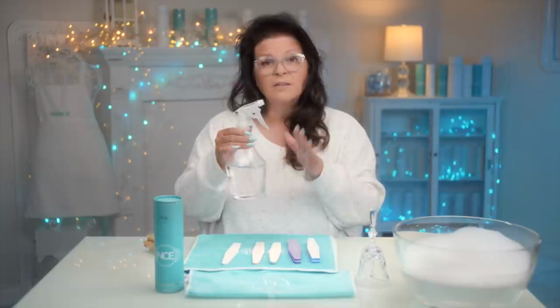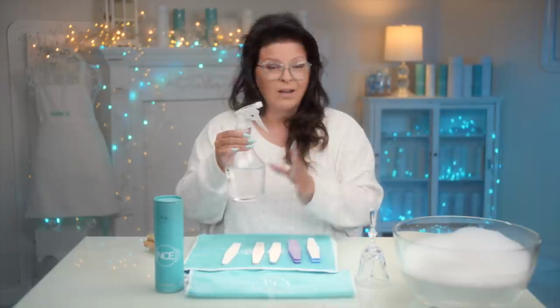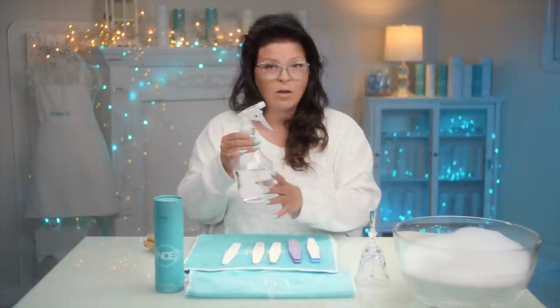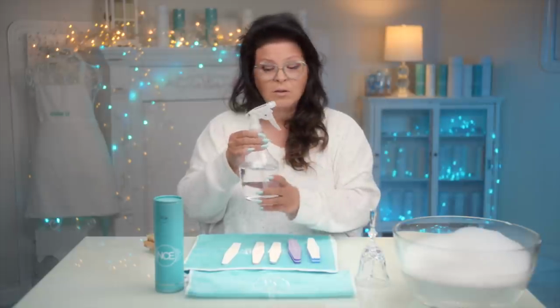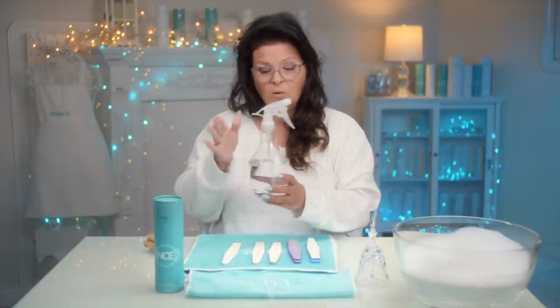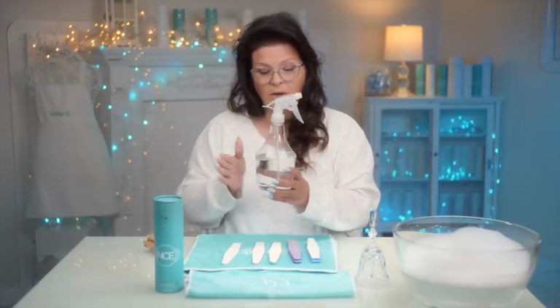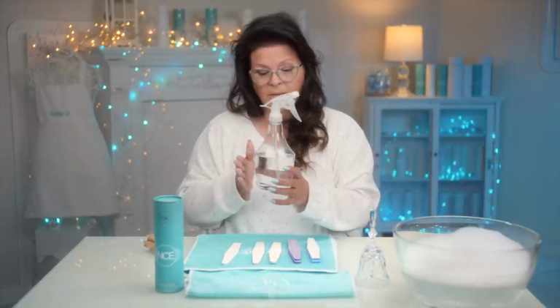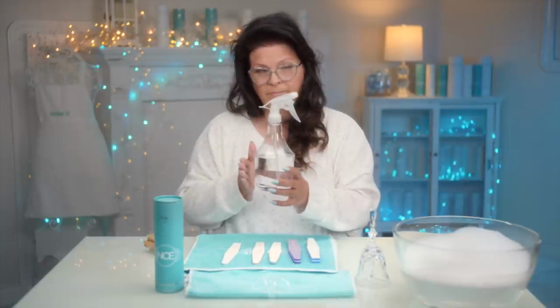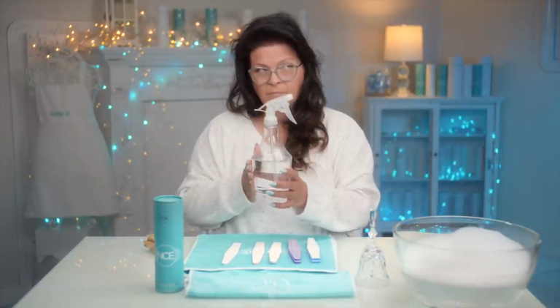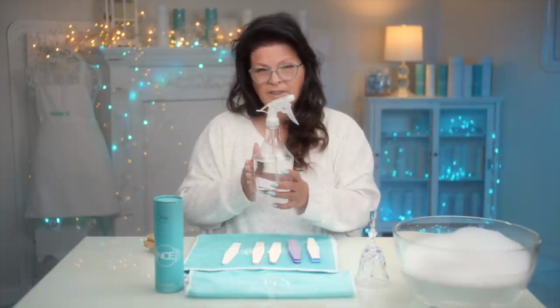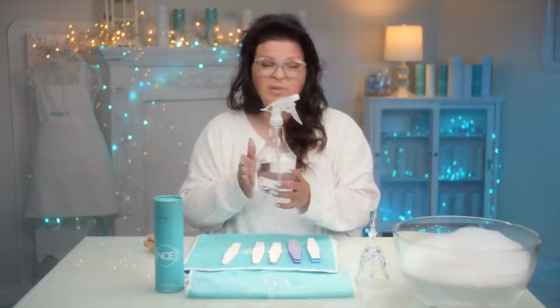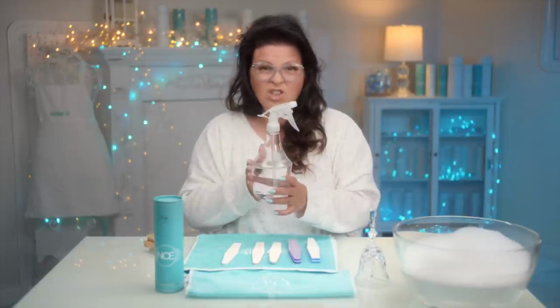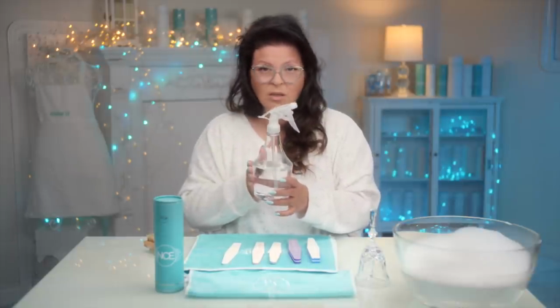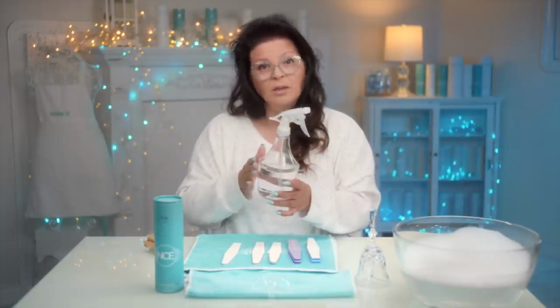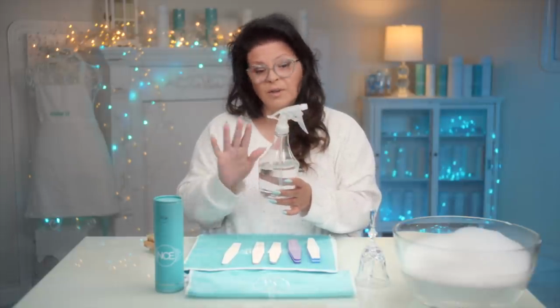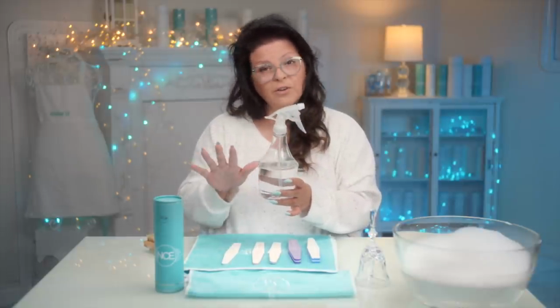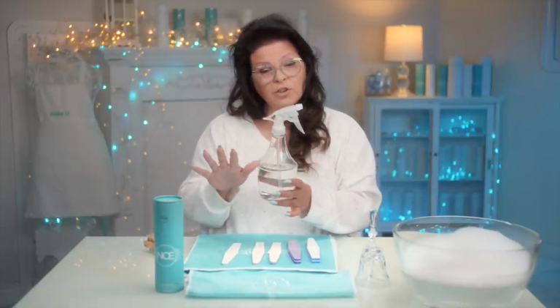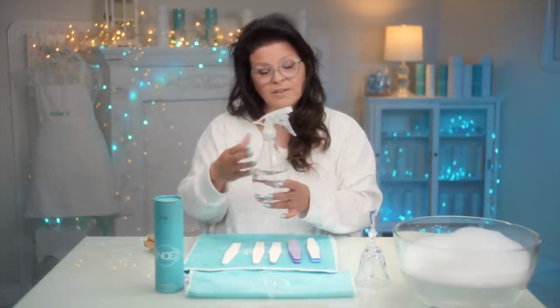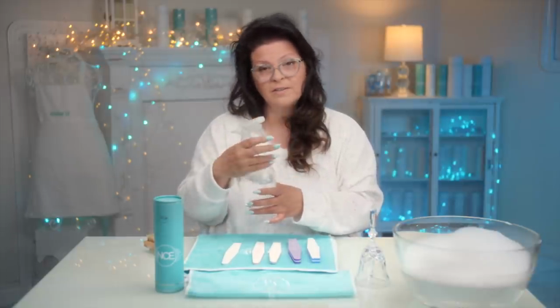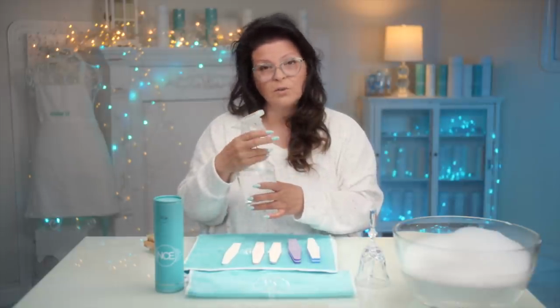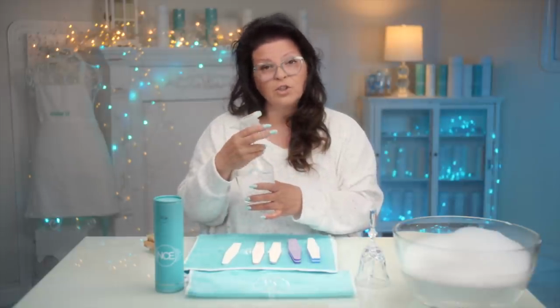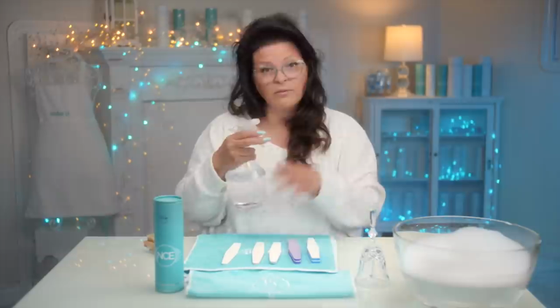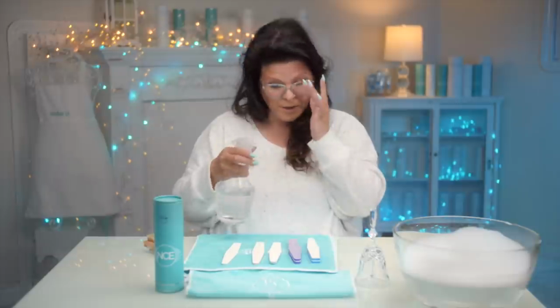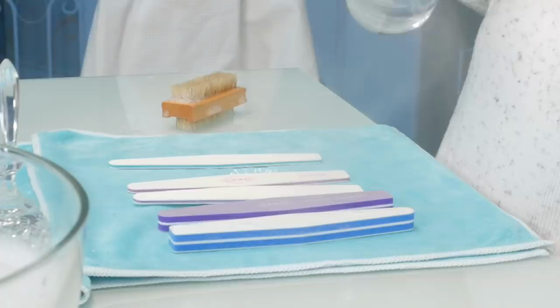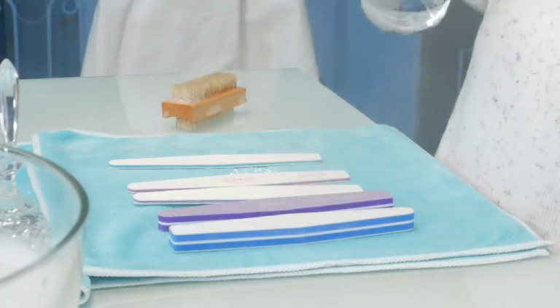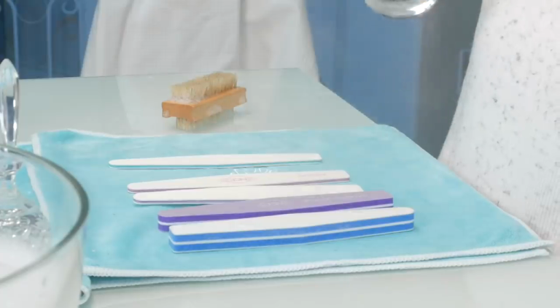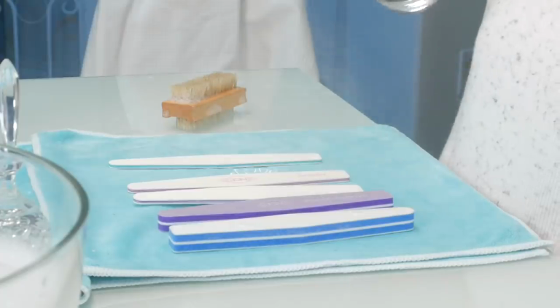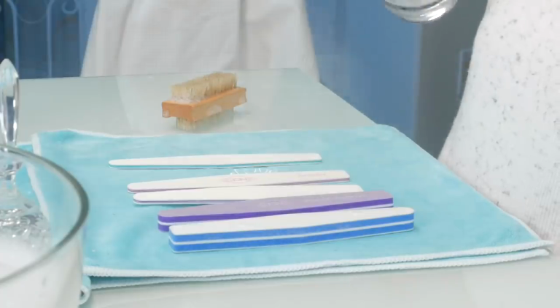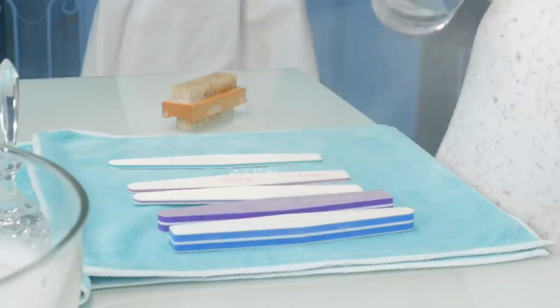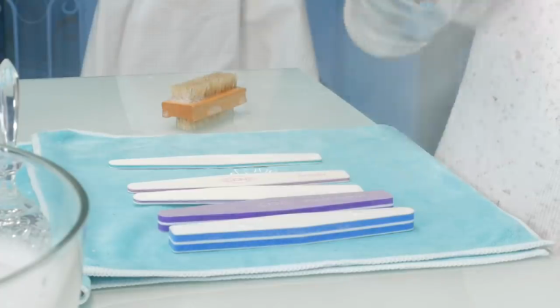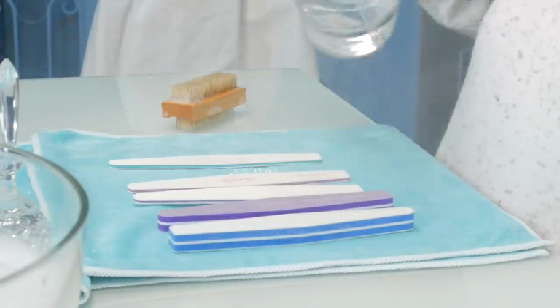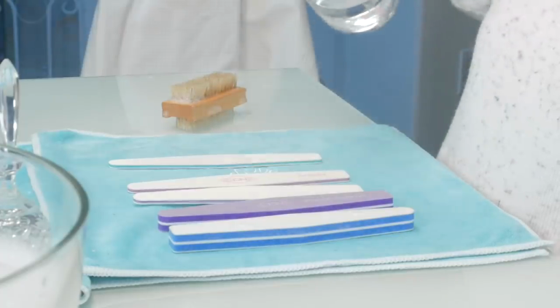The alcohol or bleach — whatever your choice is, do a mixture of water and then just give it a nice spritz.